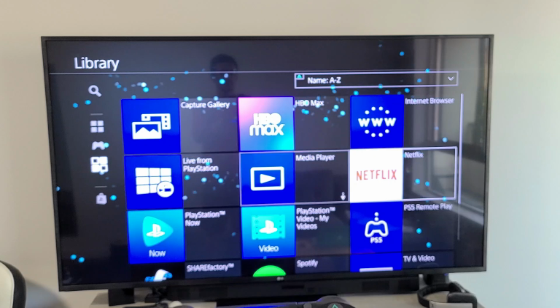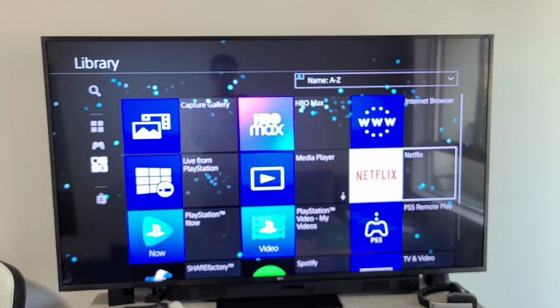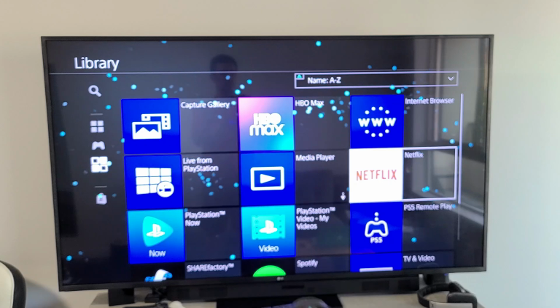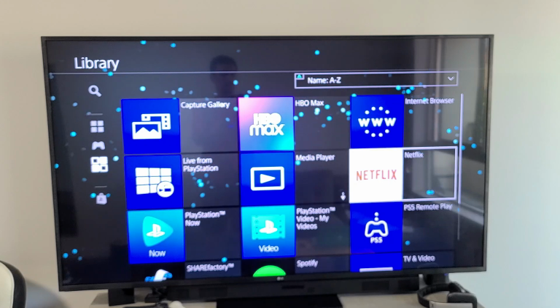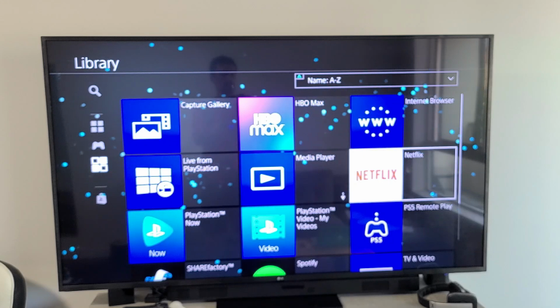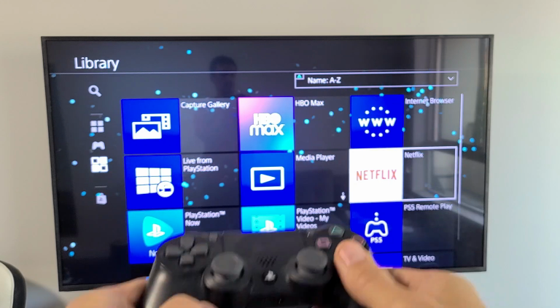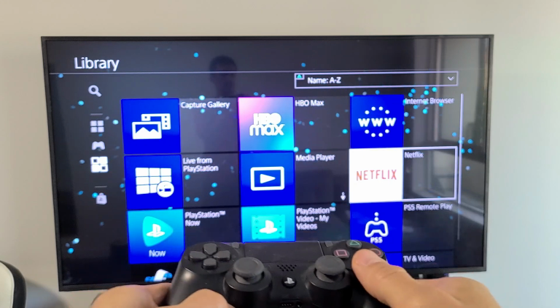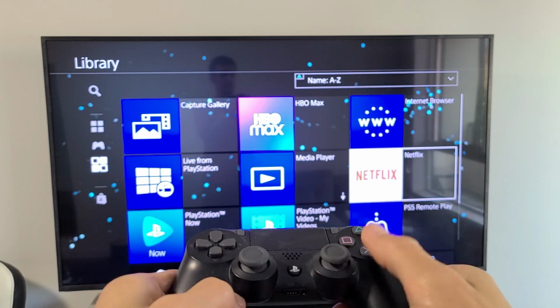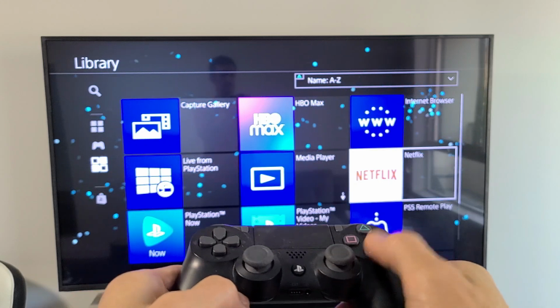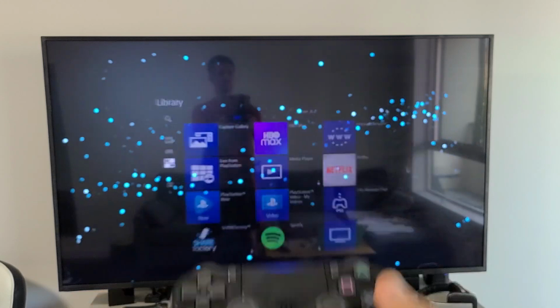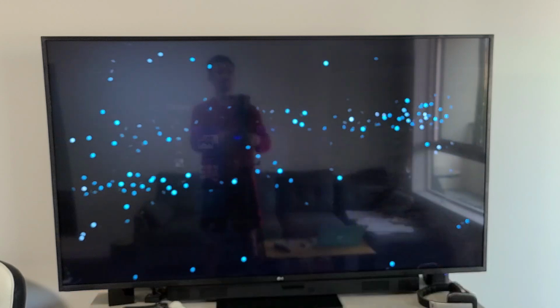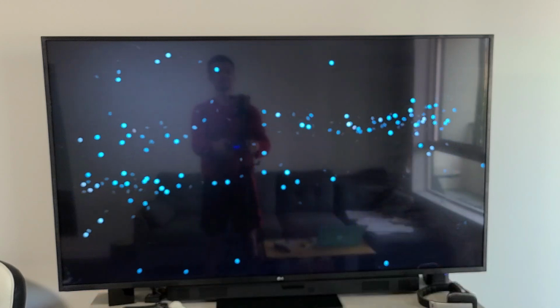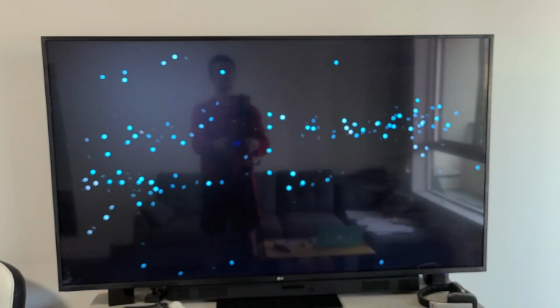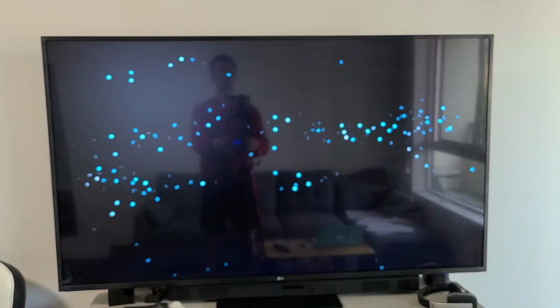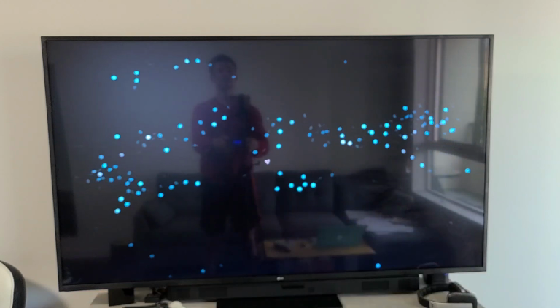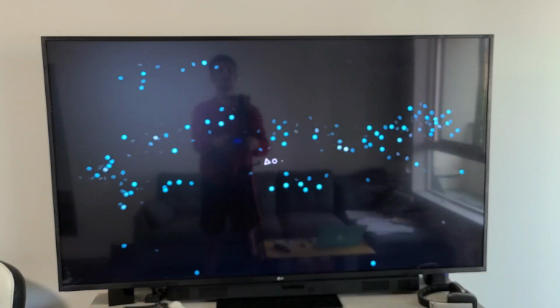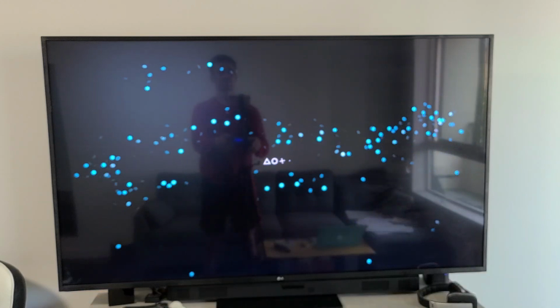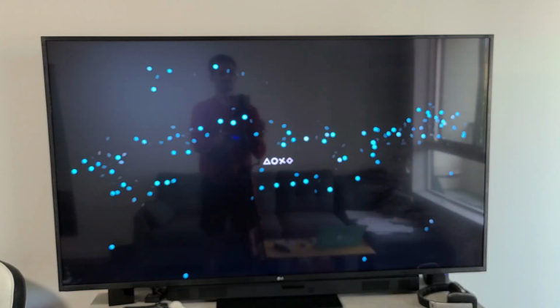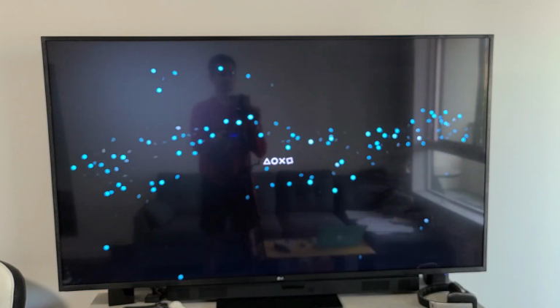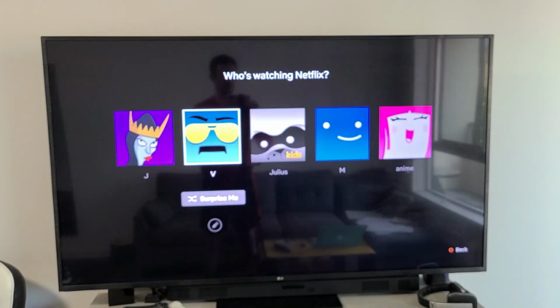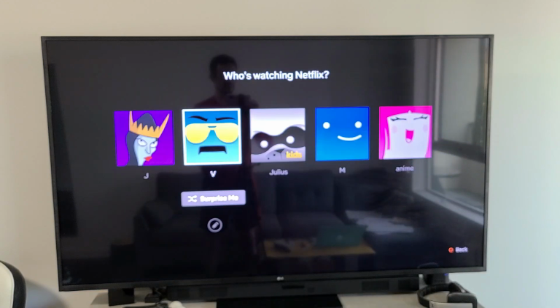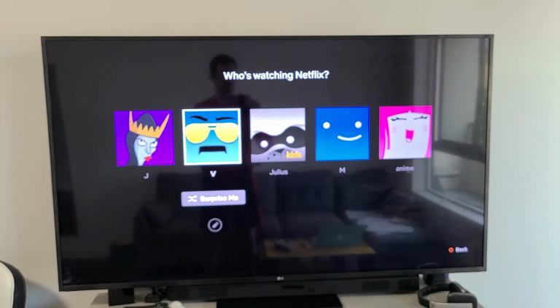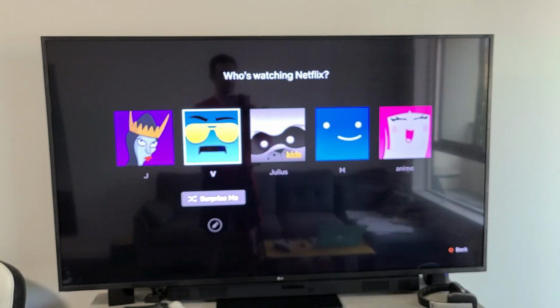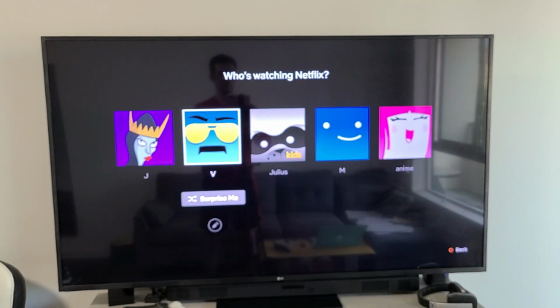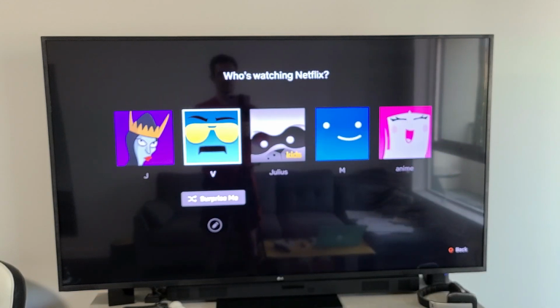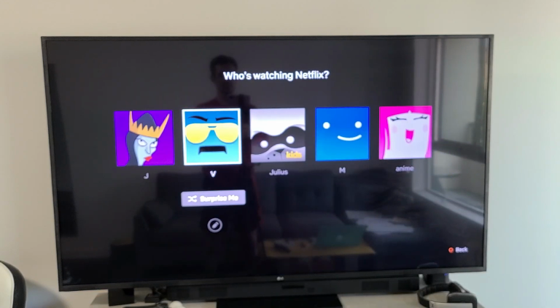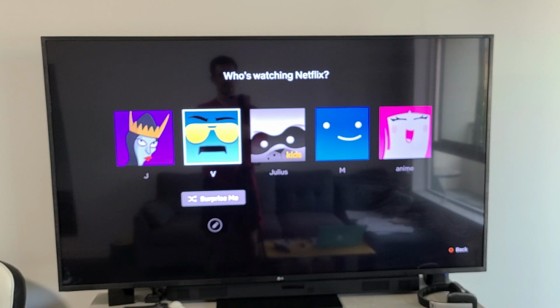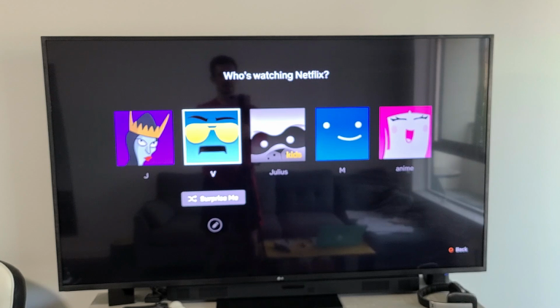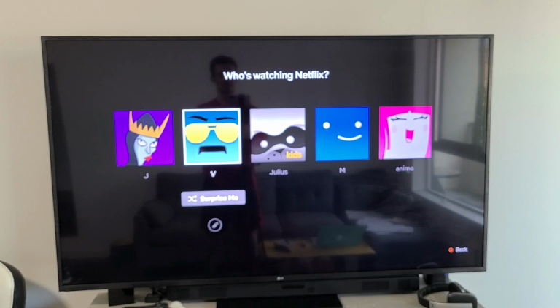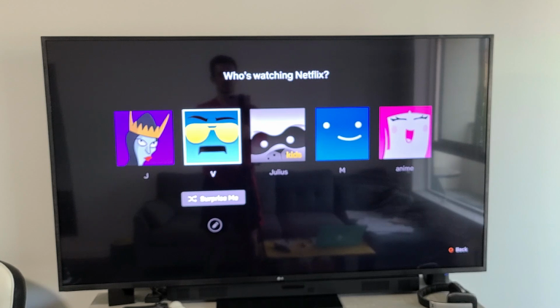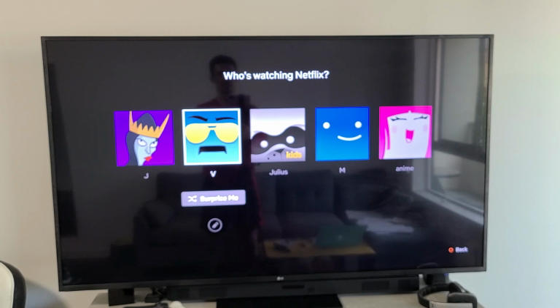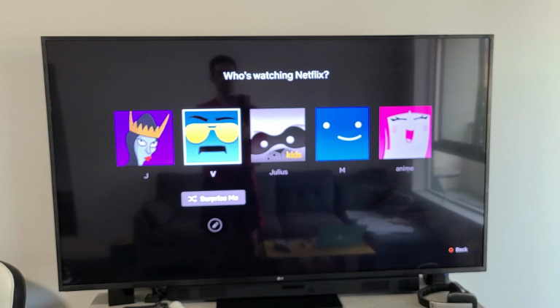So I'm going to open up my Netflix app. Now I'm going to sign in to my account.